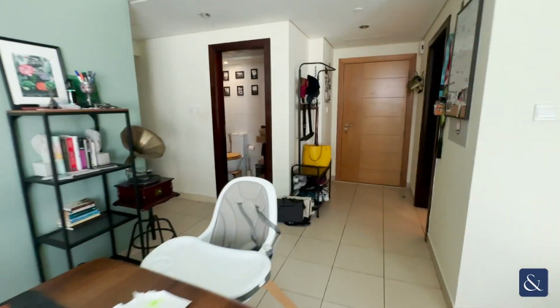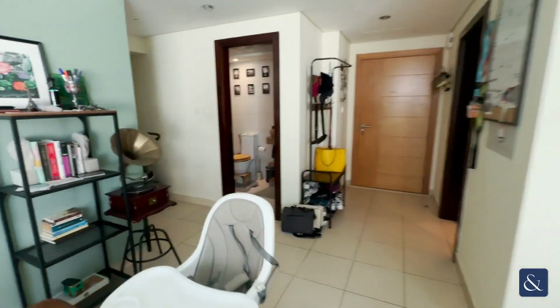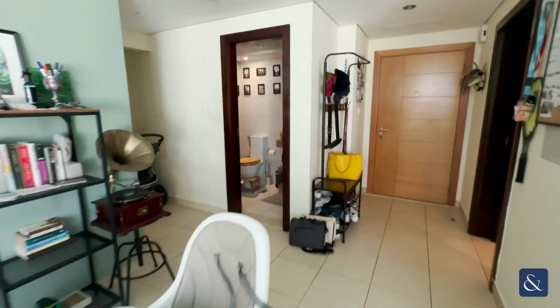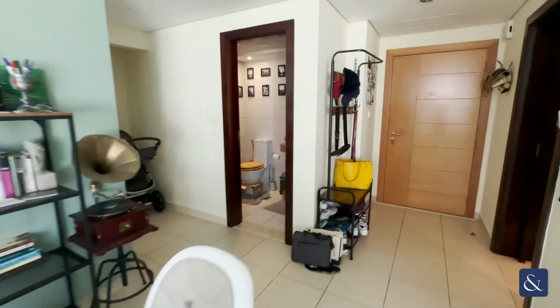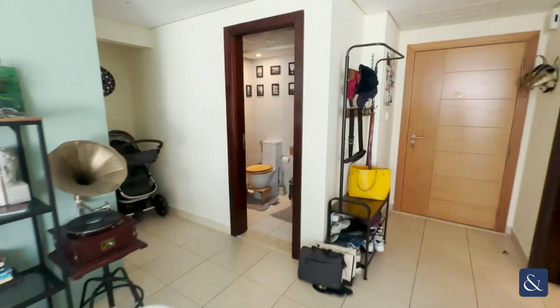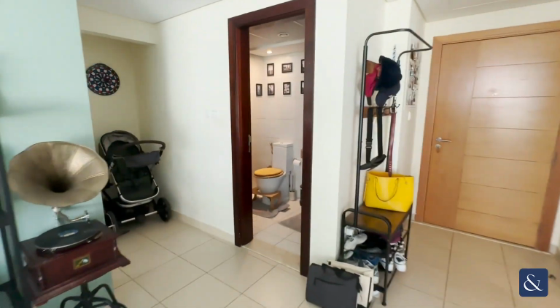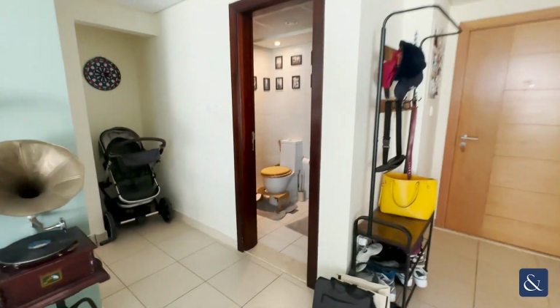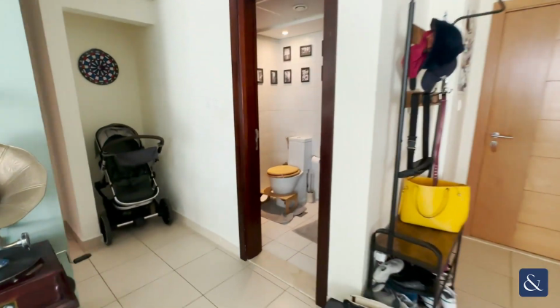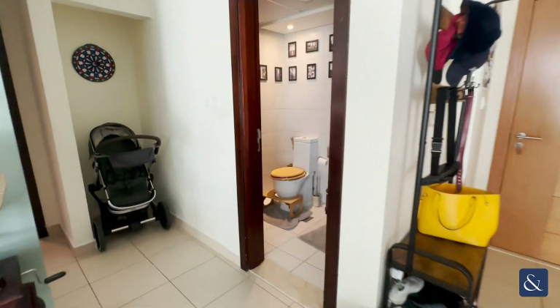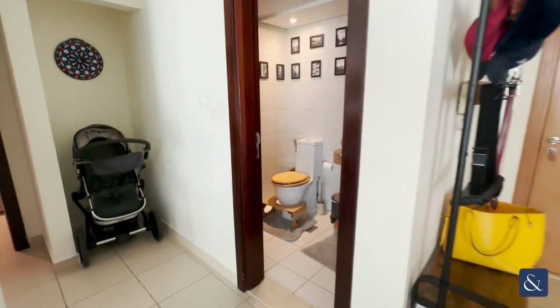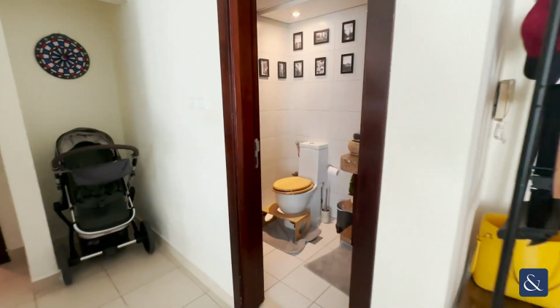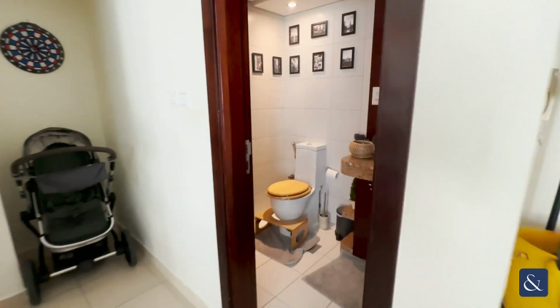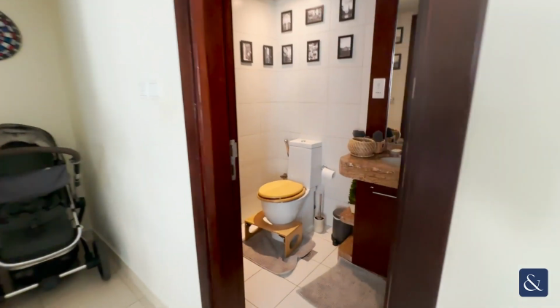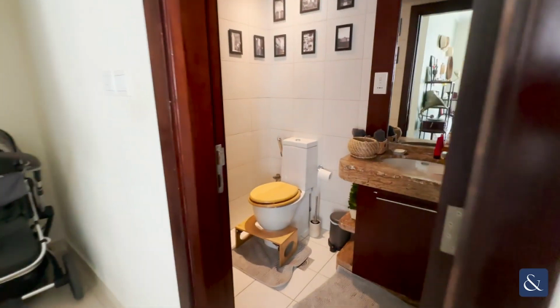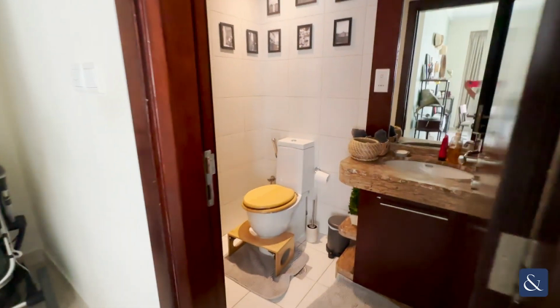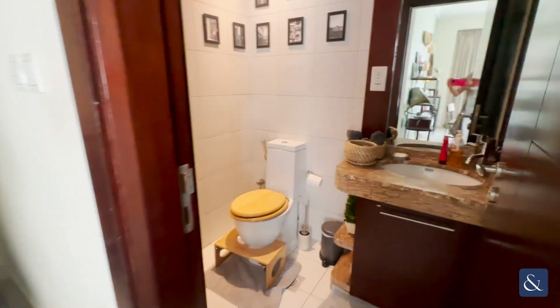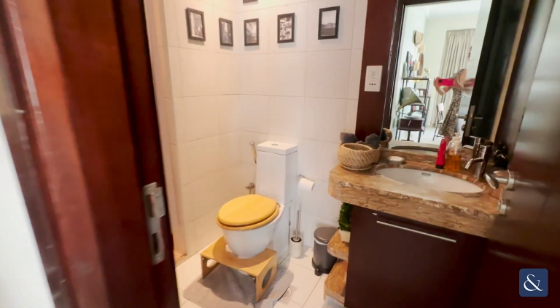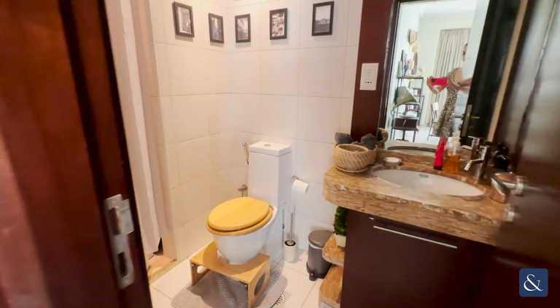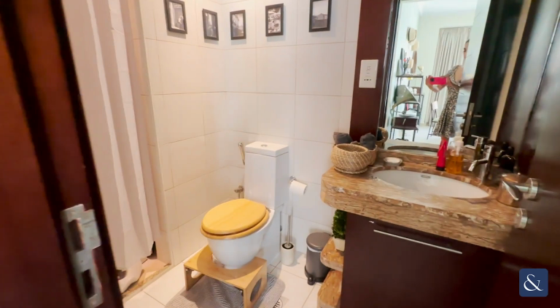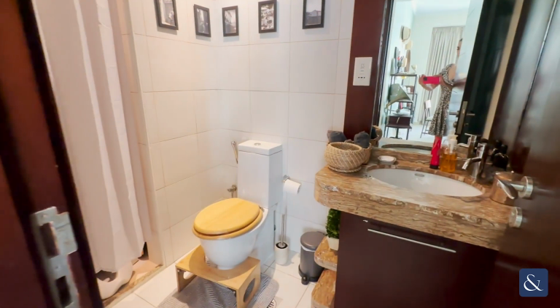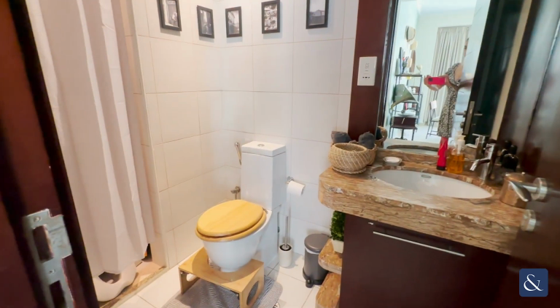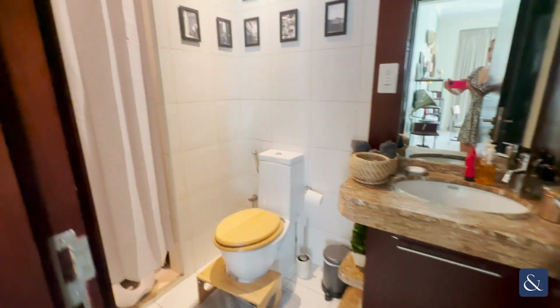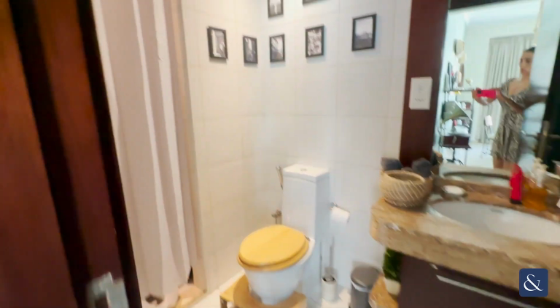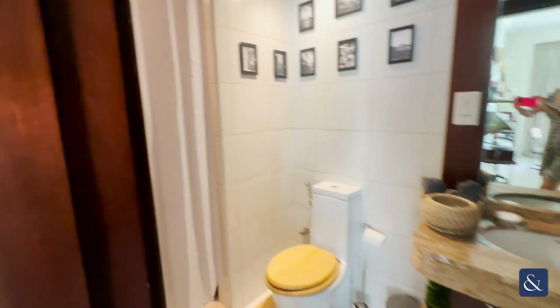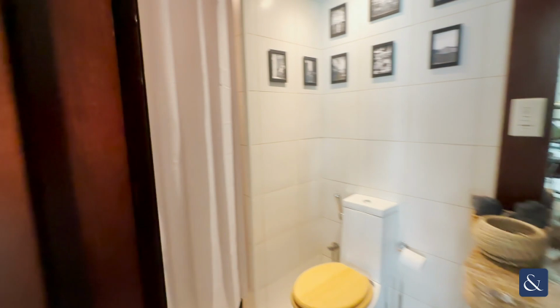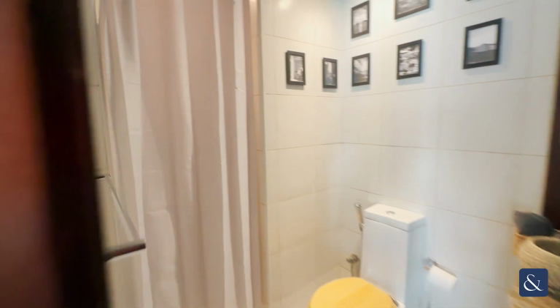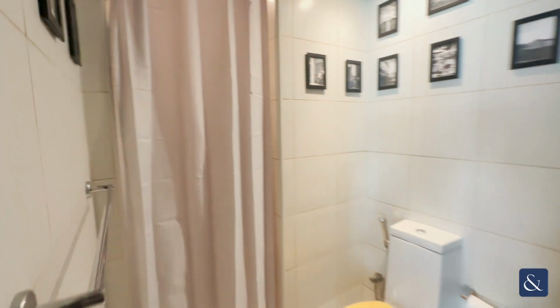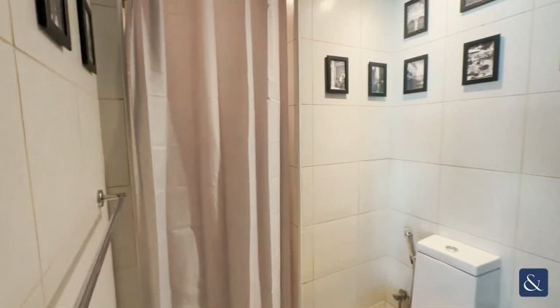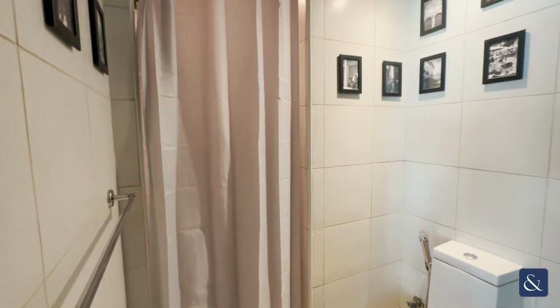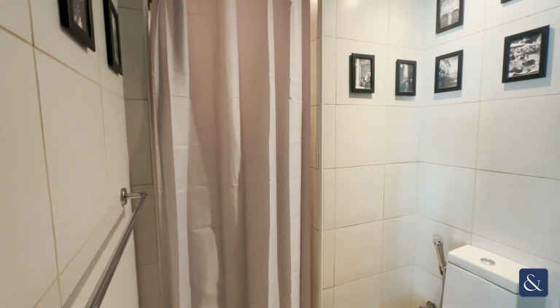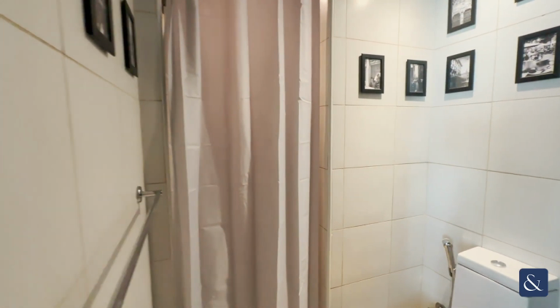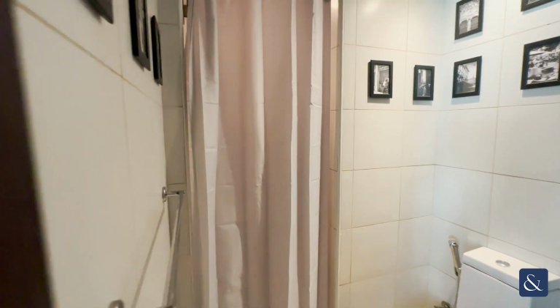Here is our bathroom with your shower at the back there.